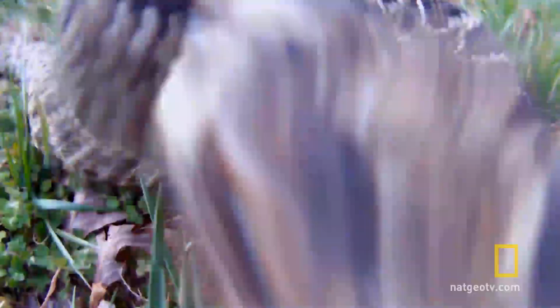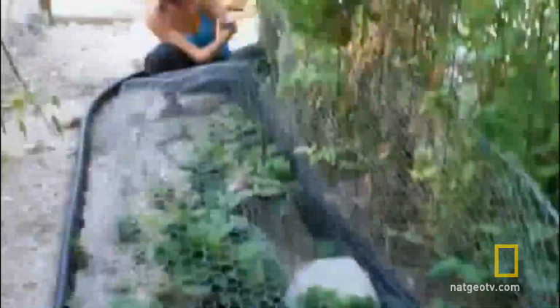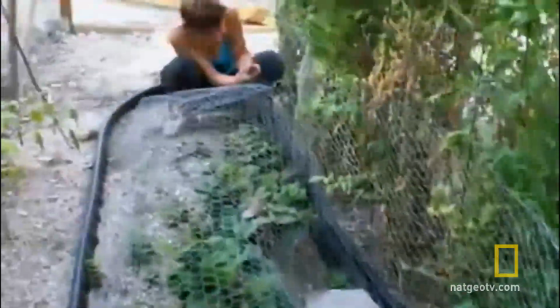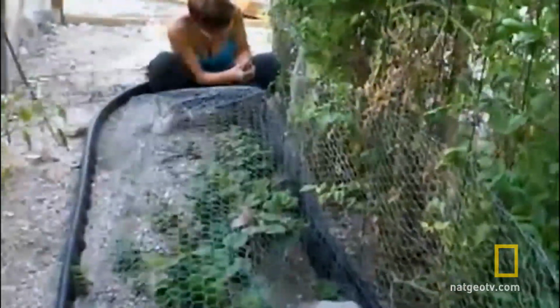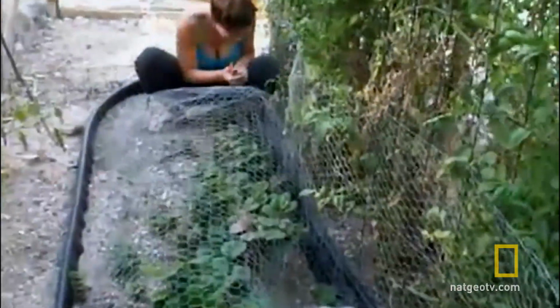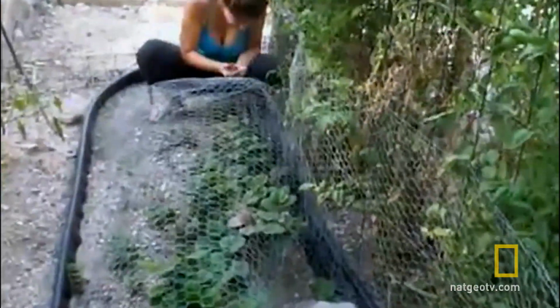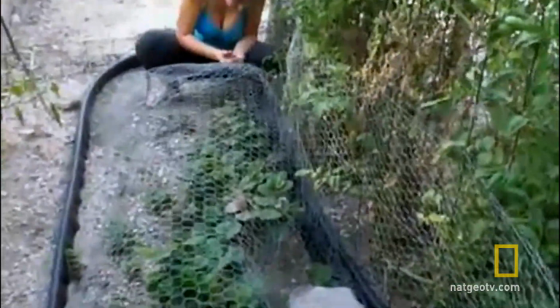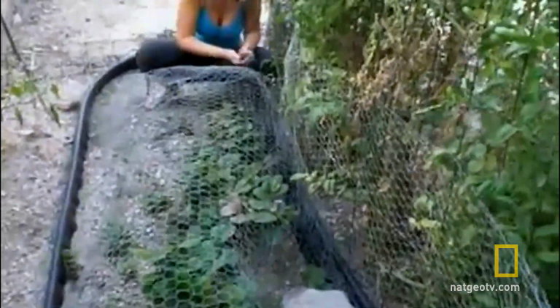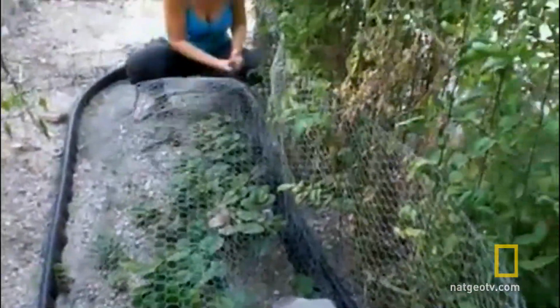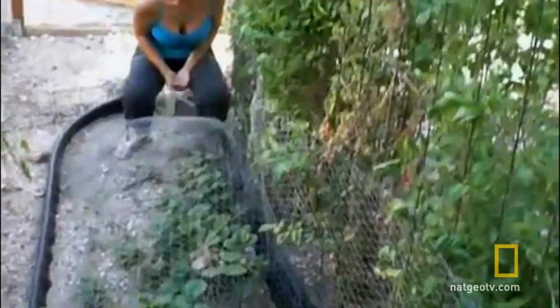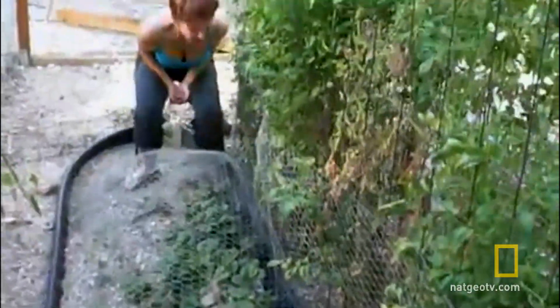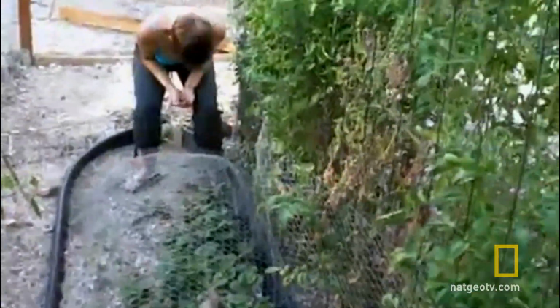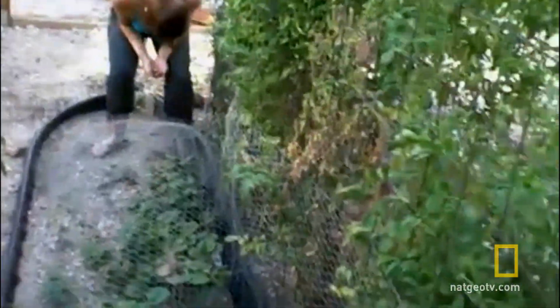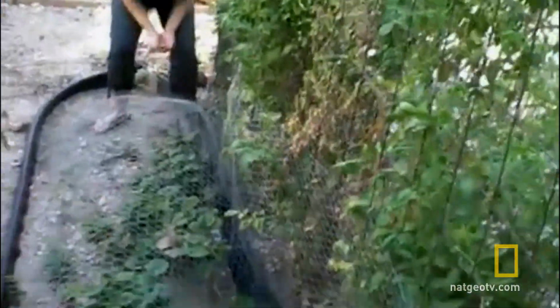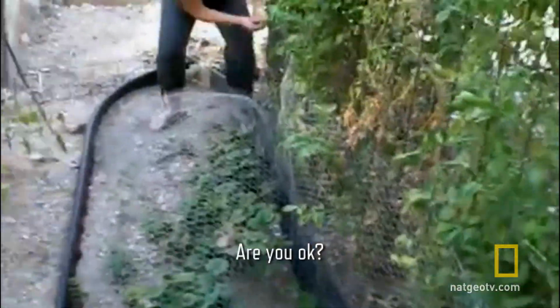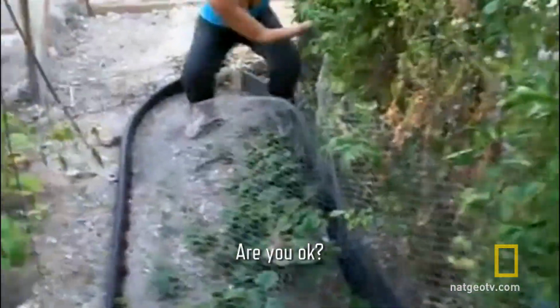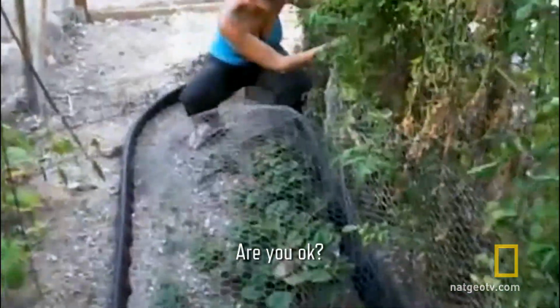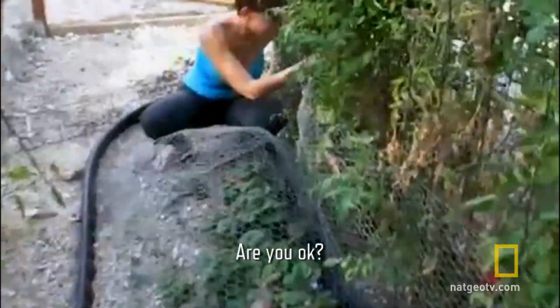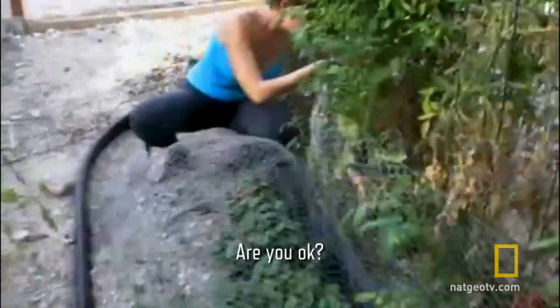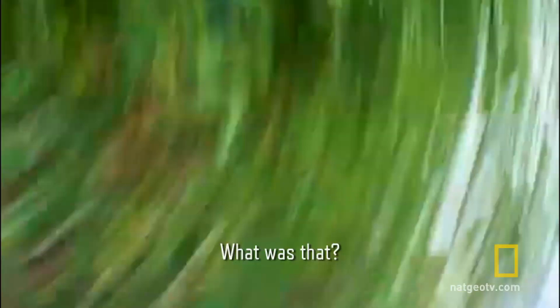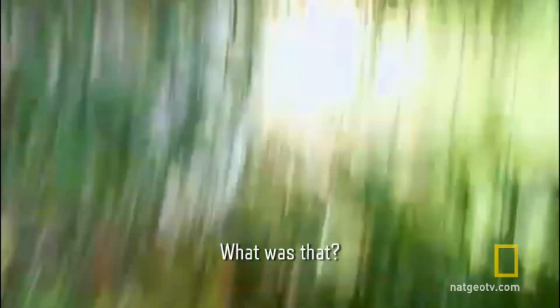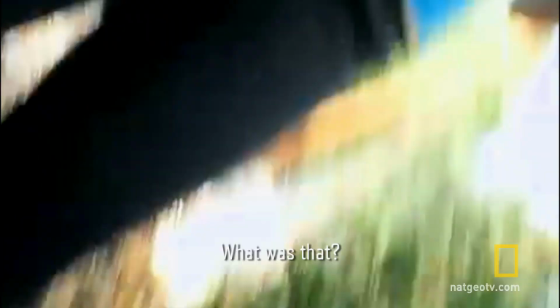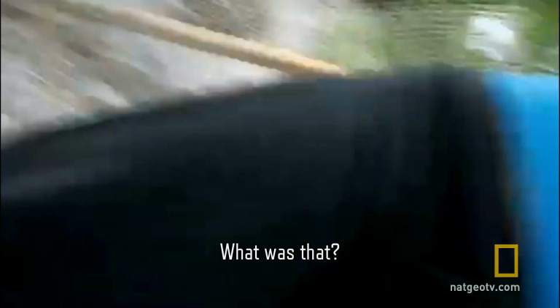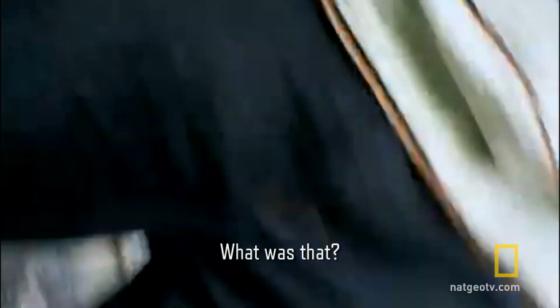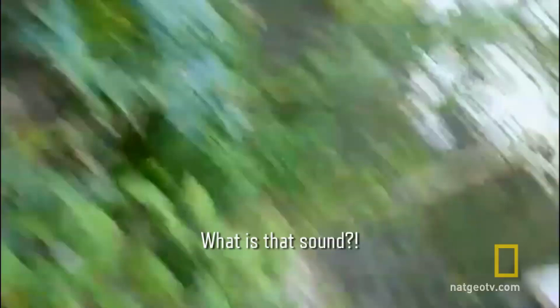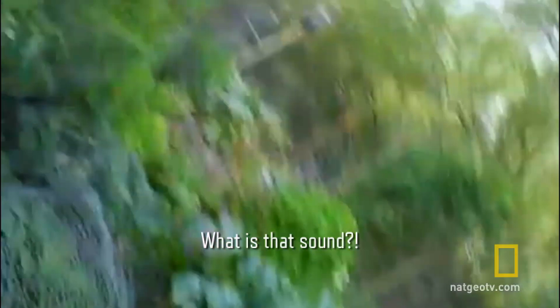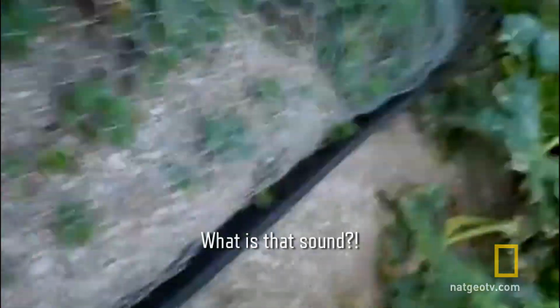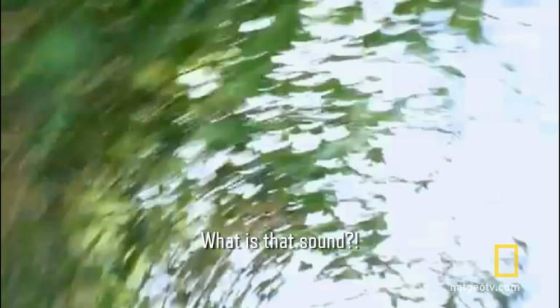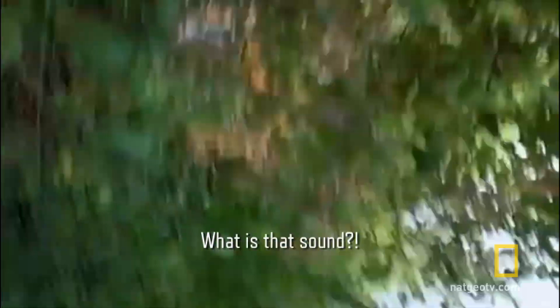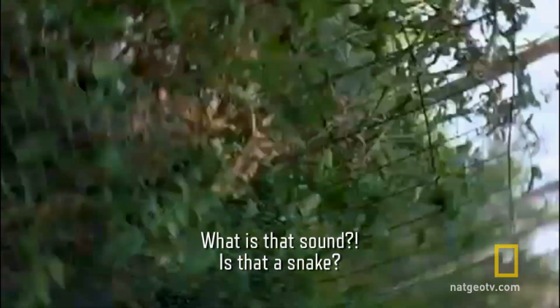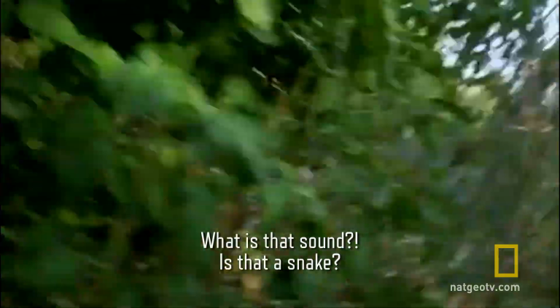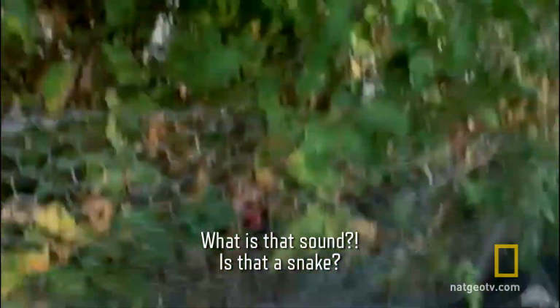Lian reacts with shock: "What the— wait, OK. What was that? What is that? Is that a snake?"